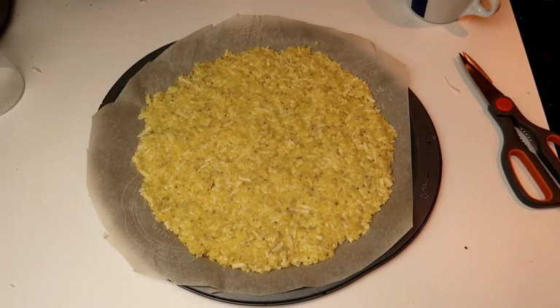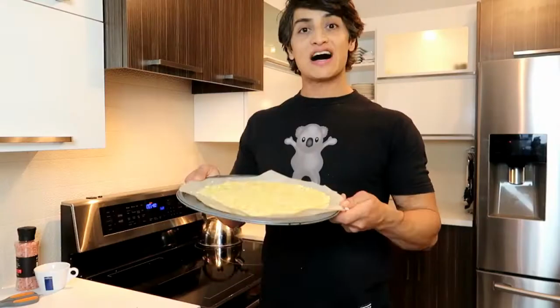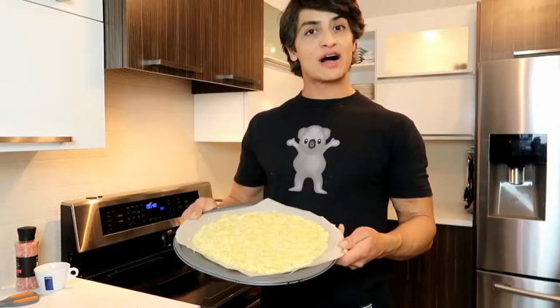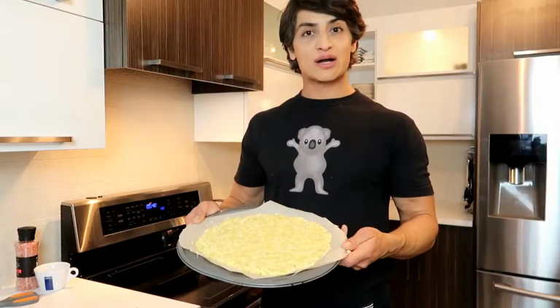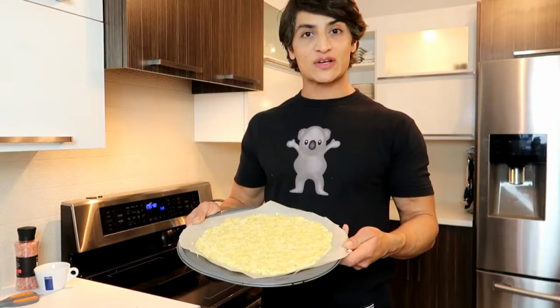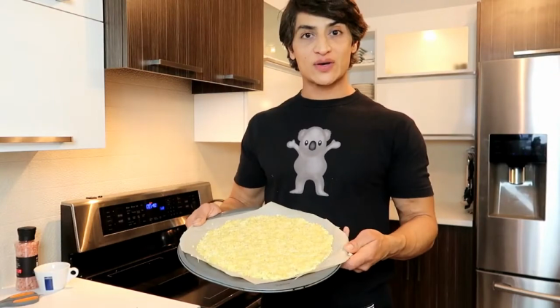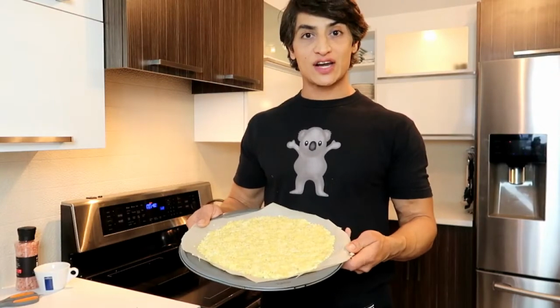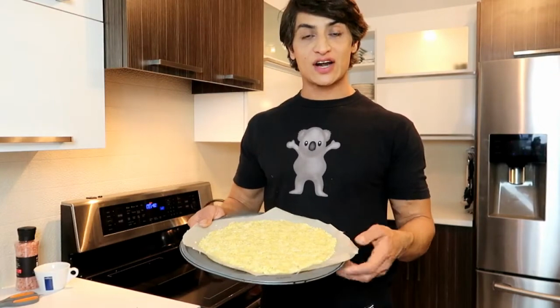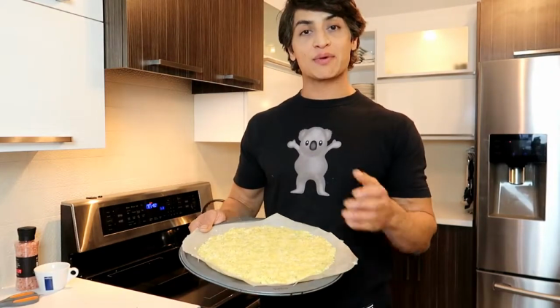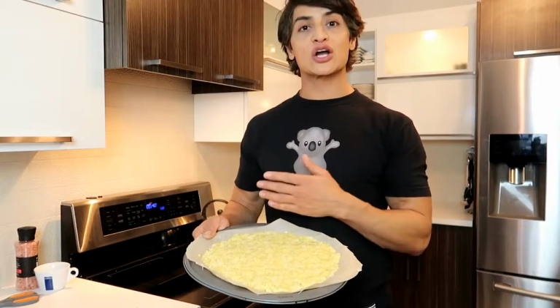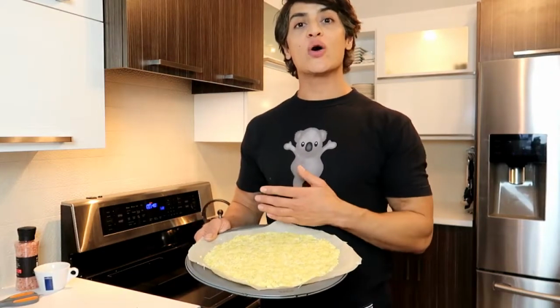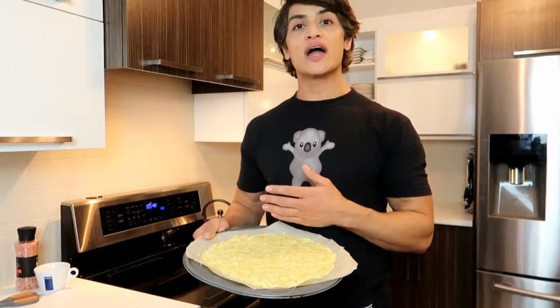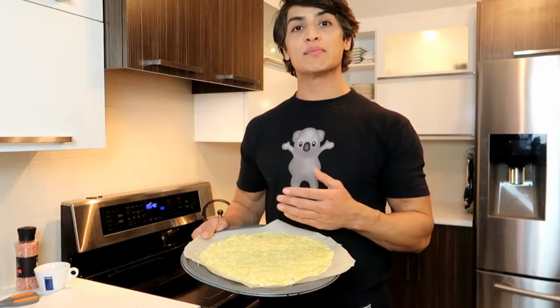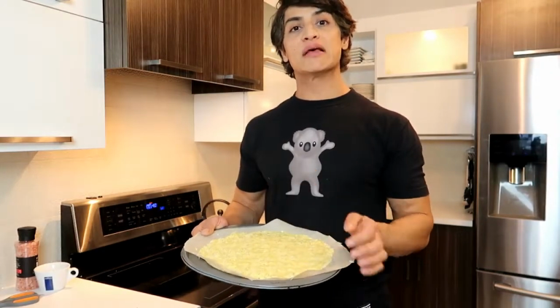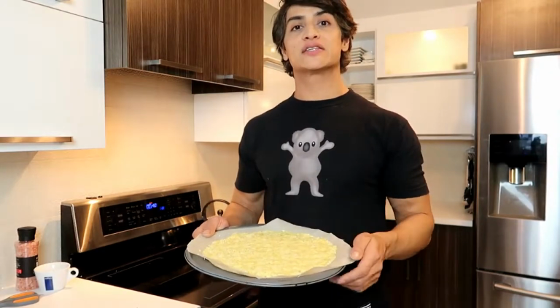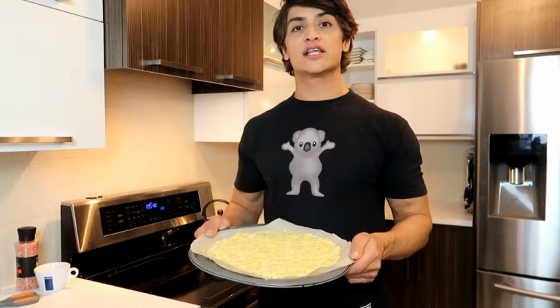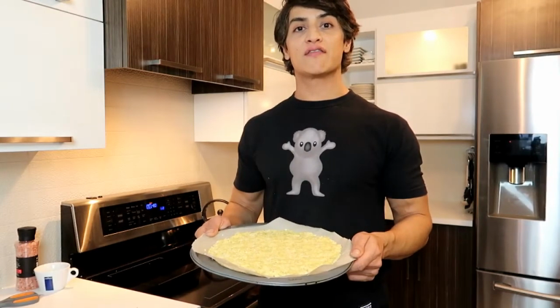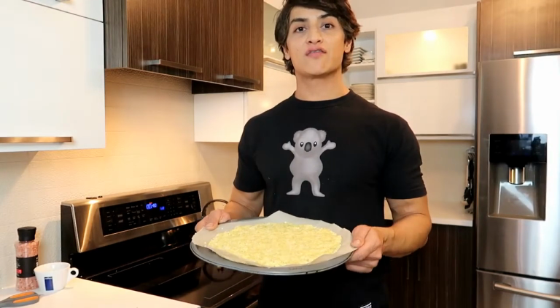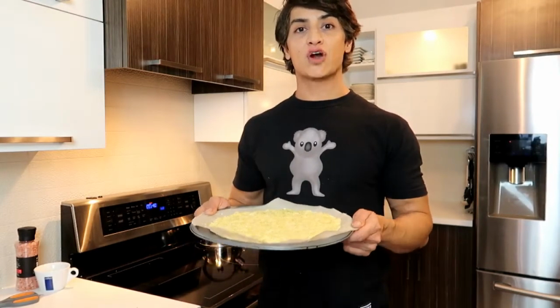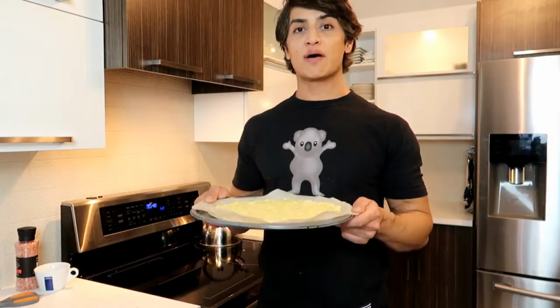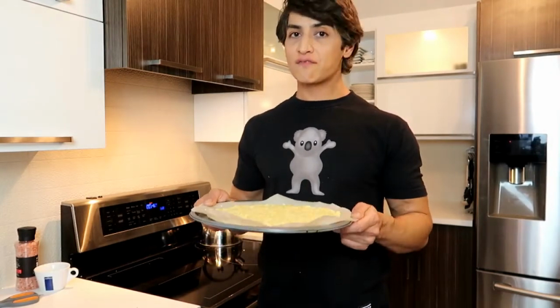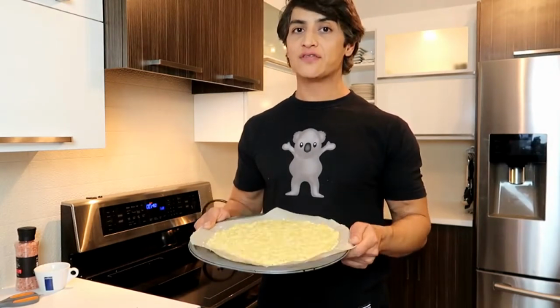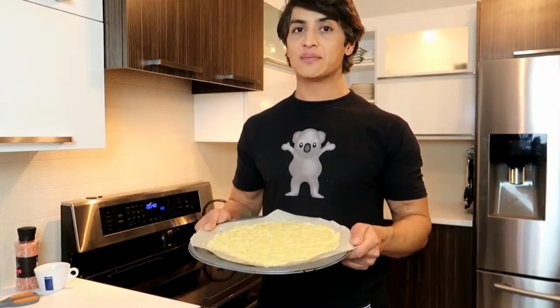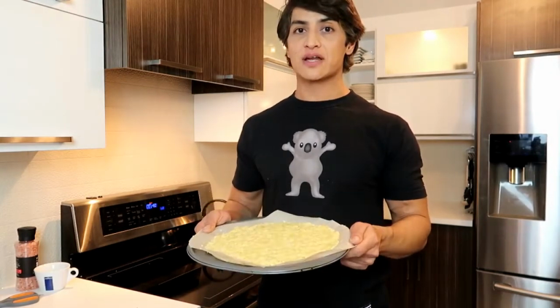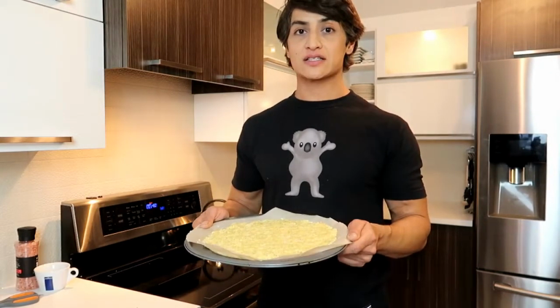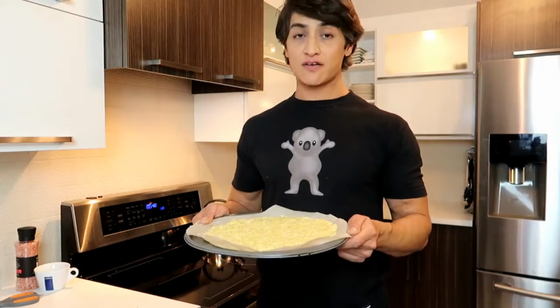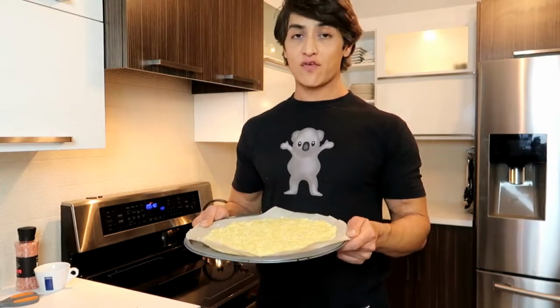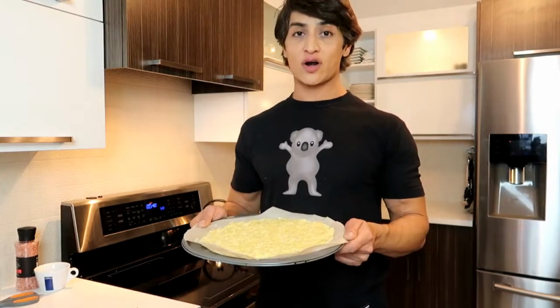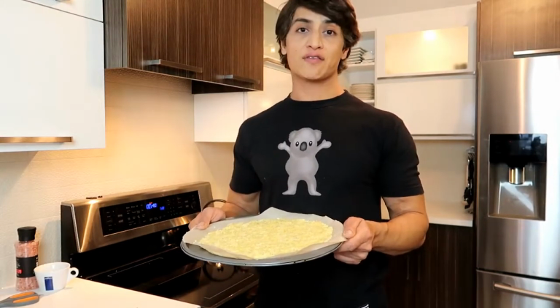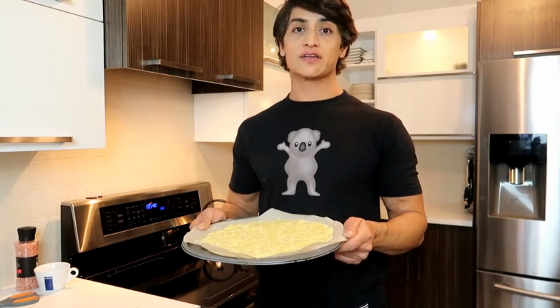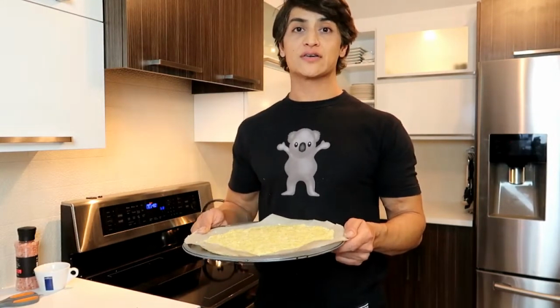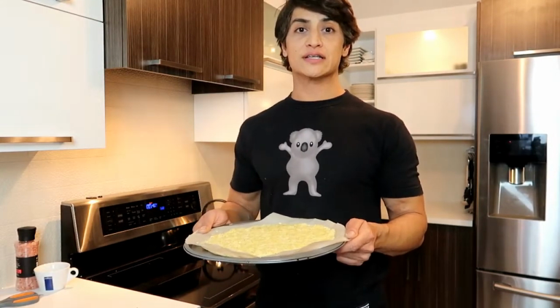I've got my crust right here and I'm gonna go ahead and place it in the oven for about 15 minutes at 450 degrees.